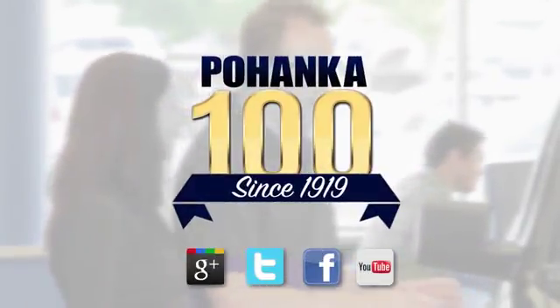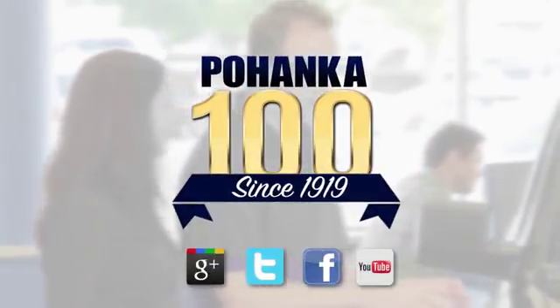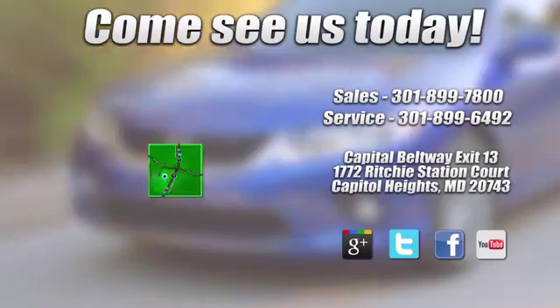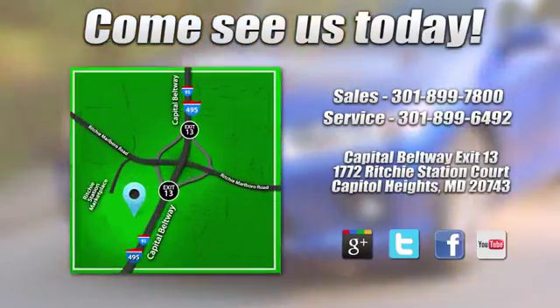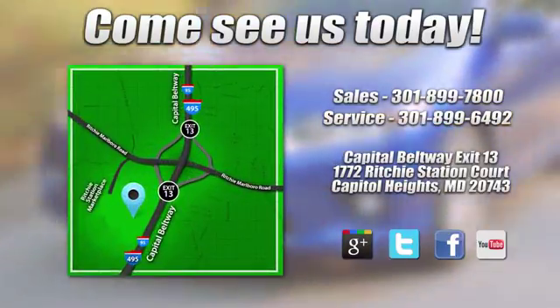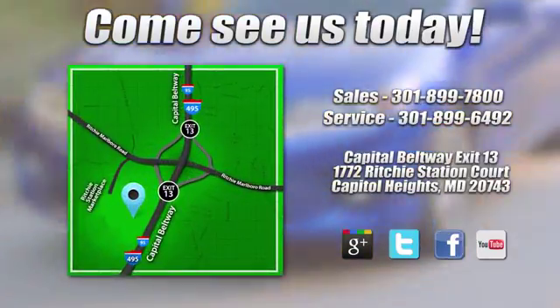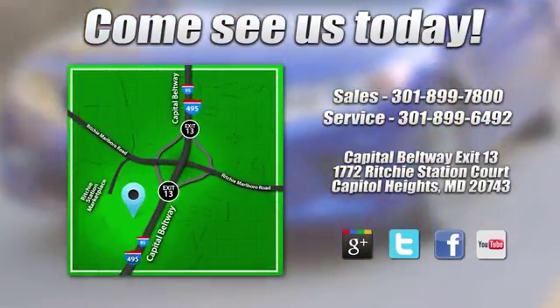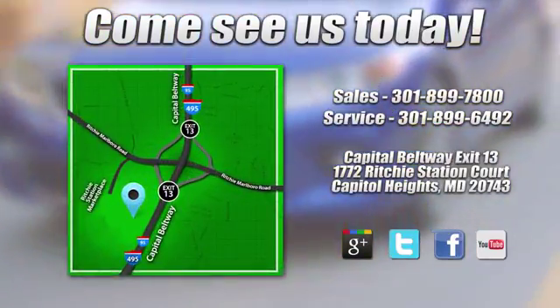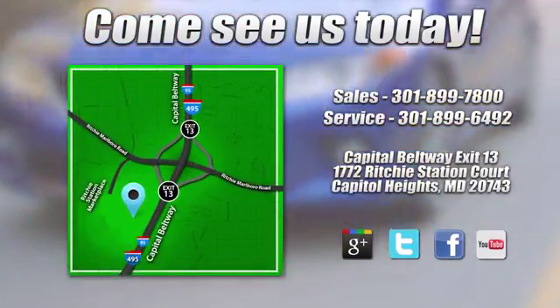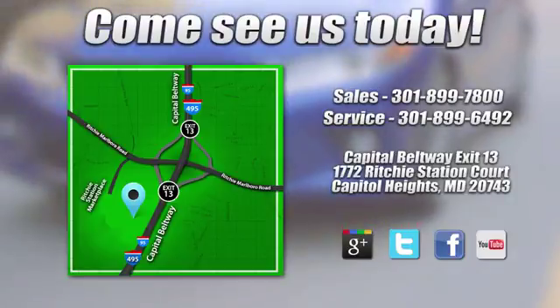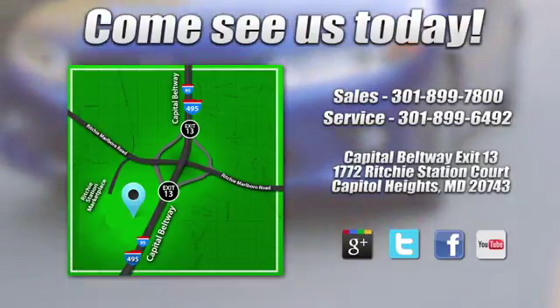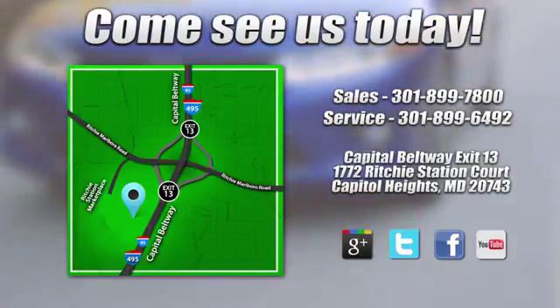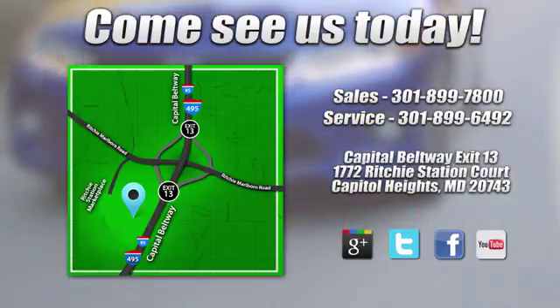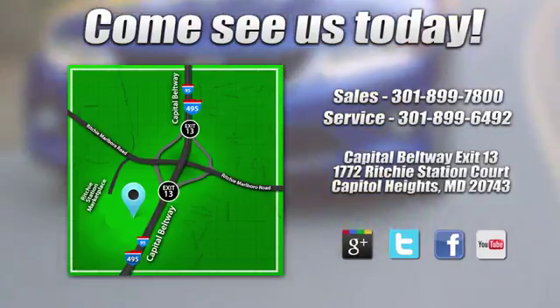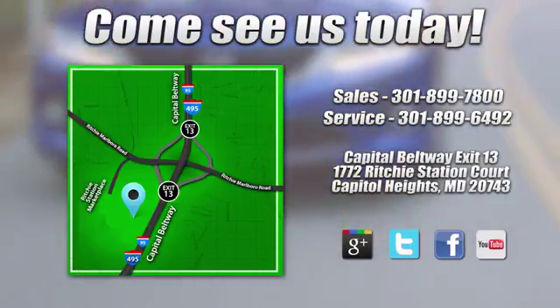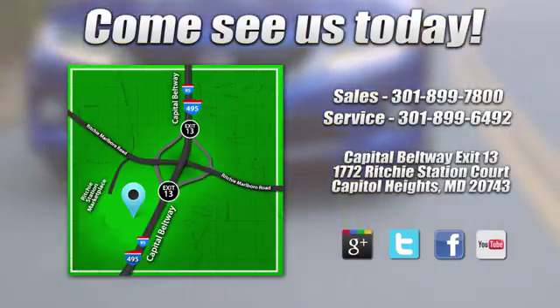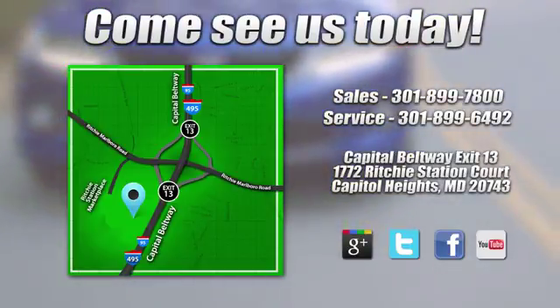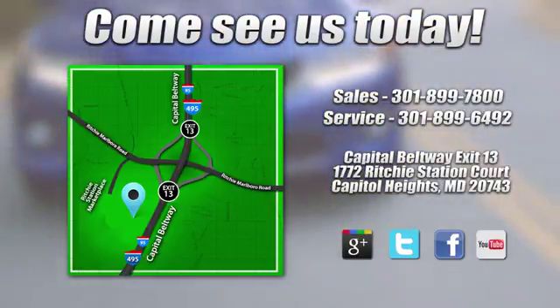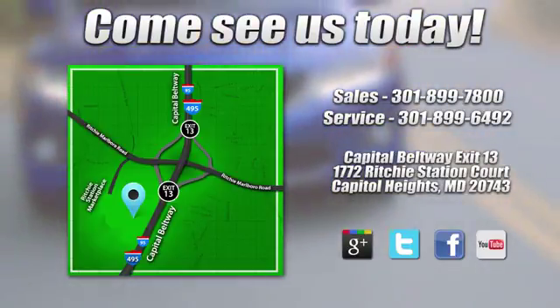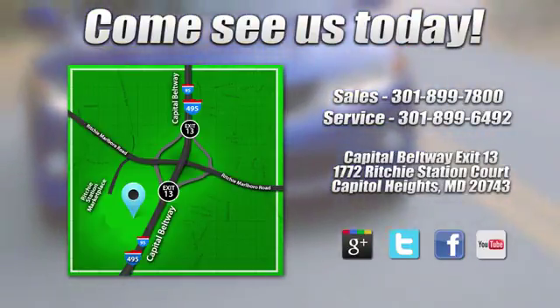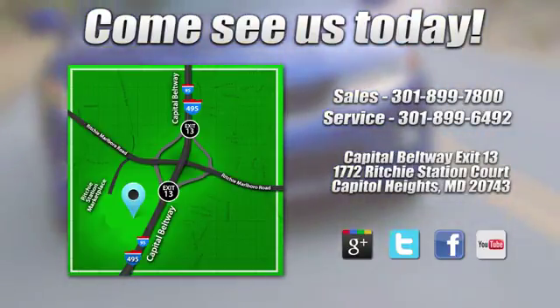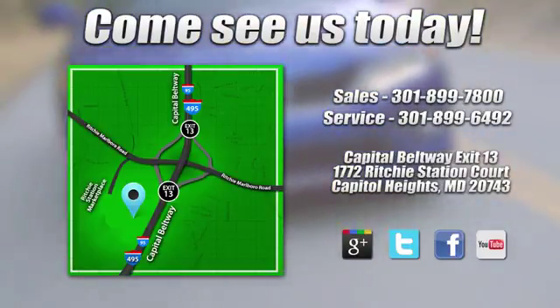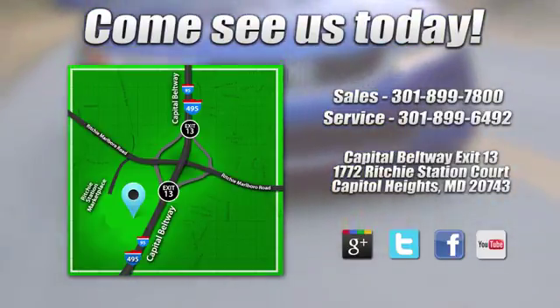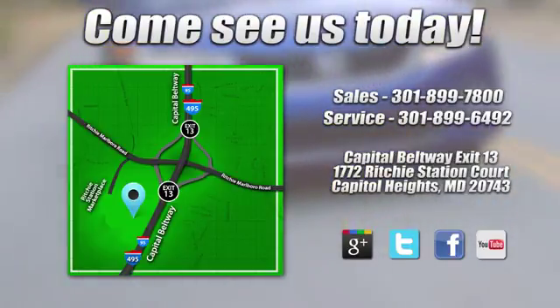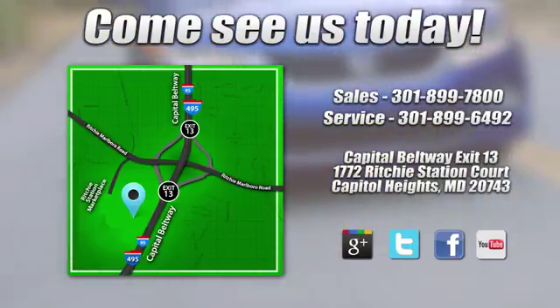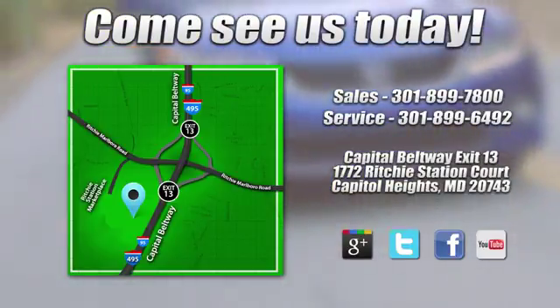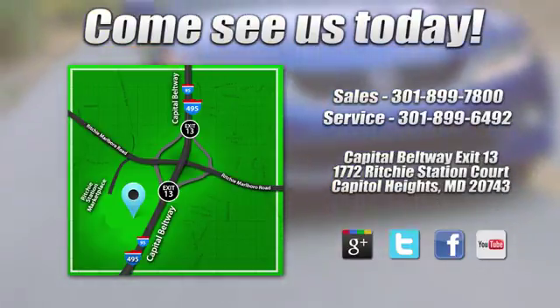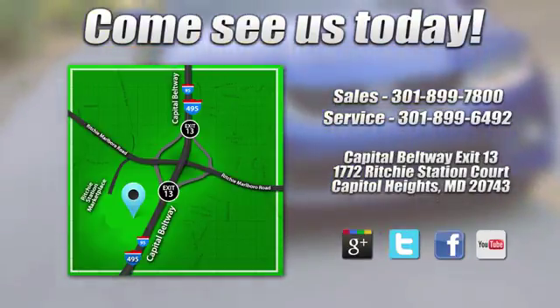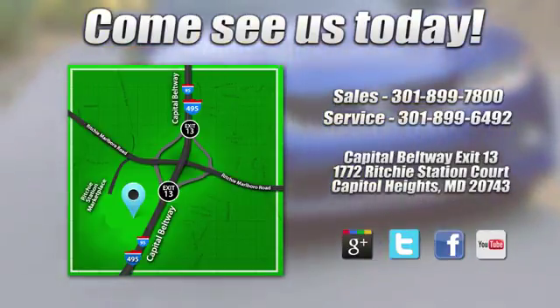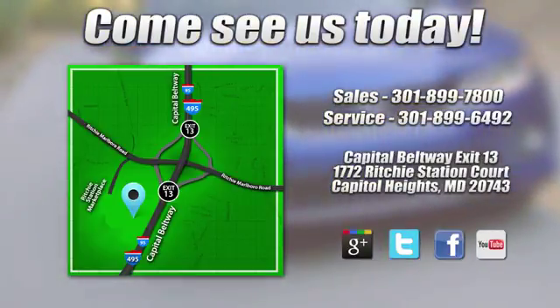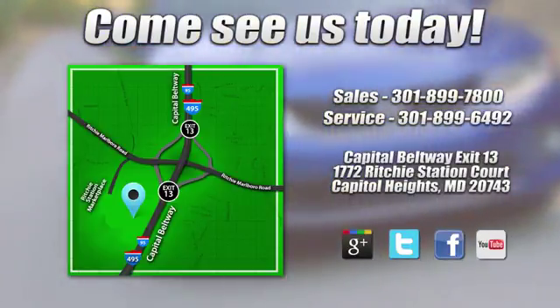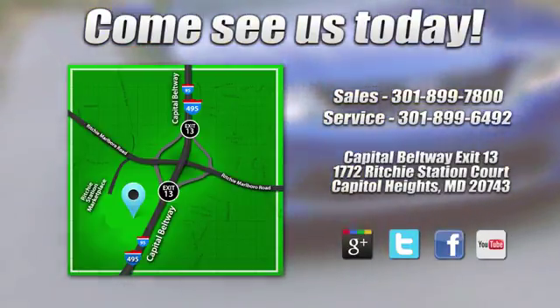We're conveniently located on the Capitol Beltway at Exit 13, 1772 Ritchie Station Court in Capitol Heights, Maryland.